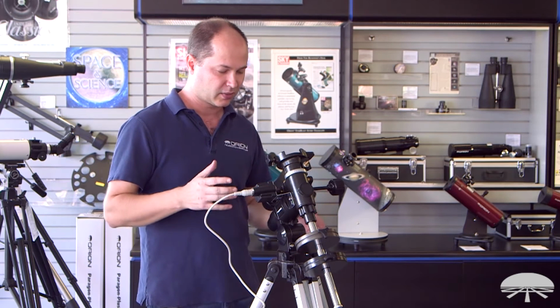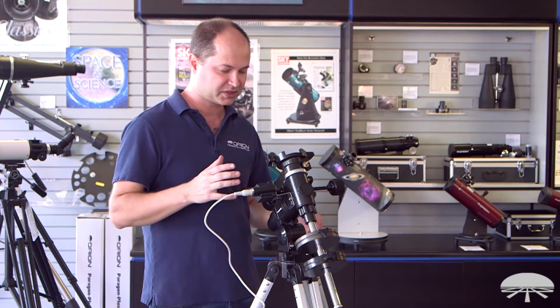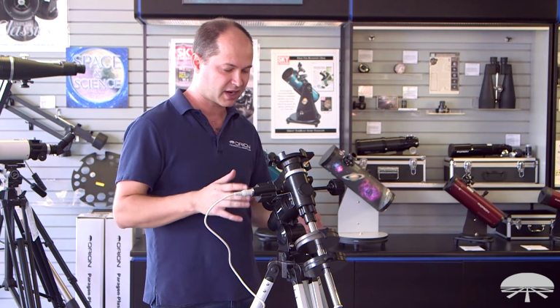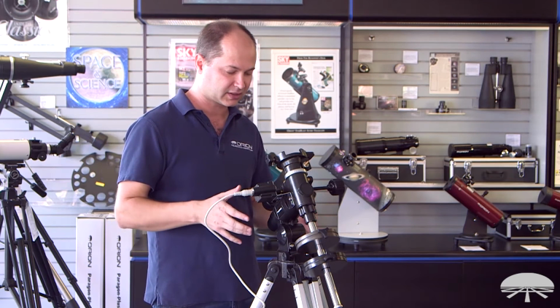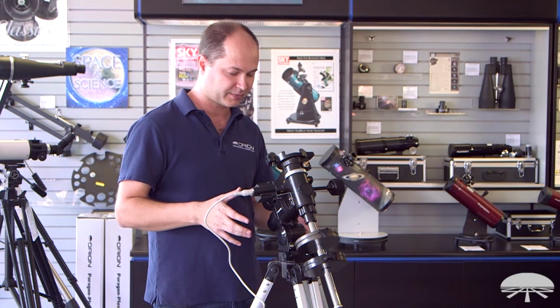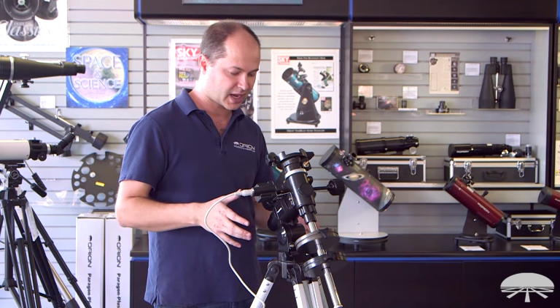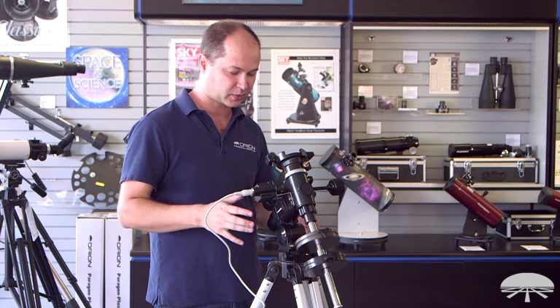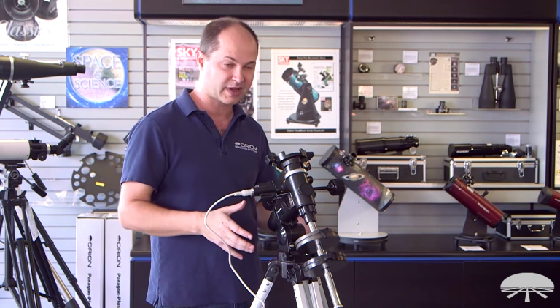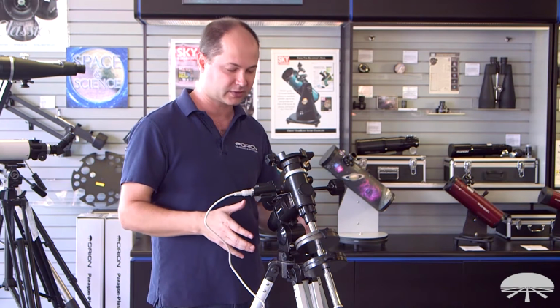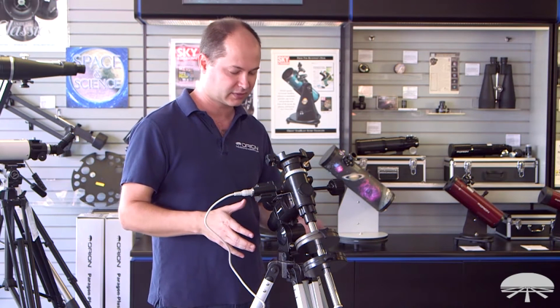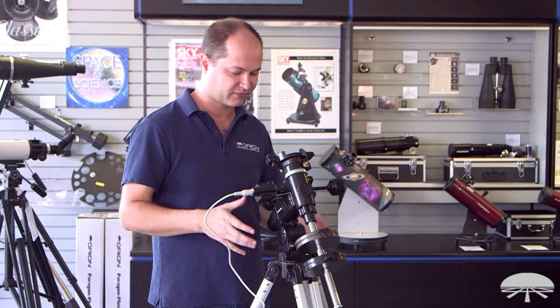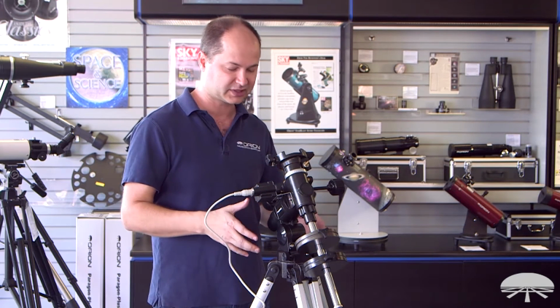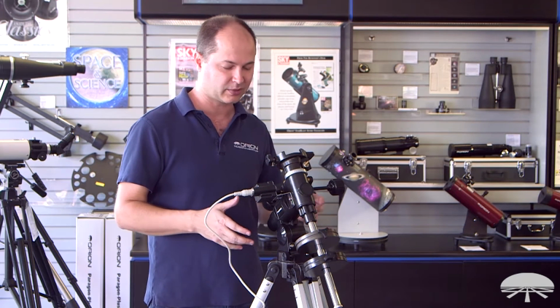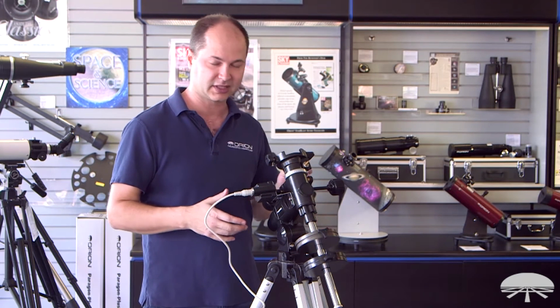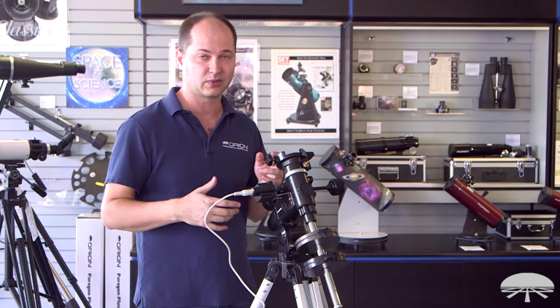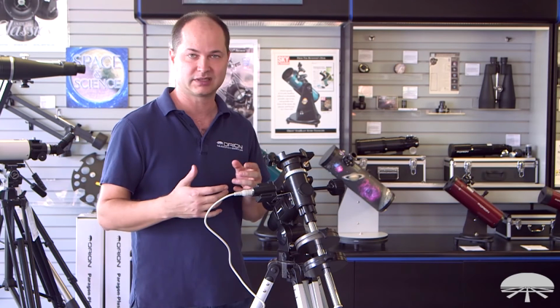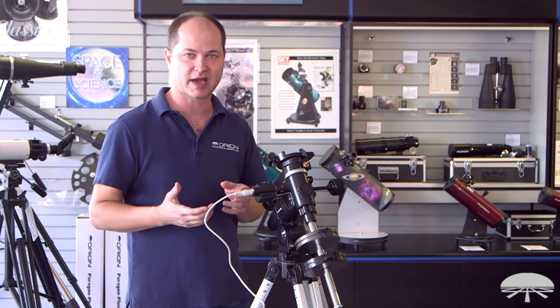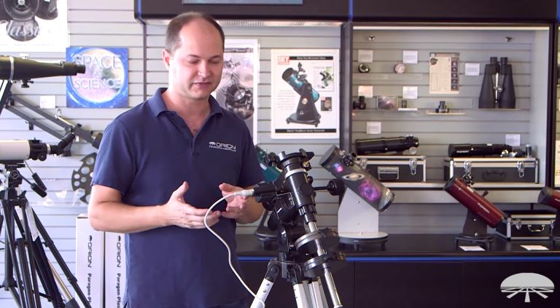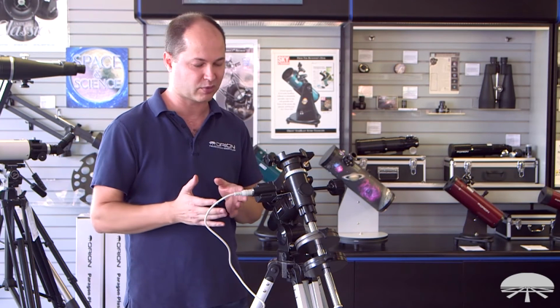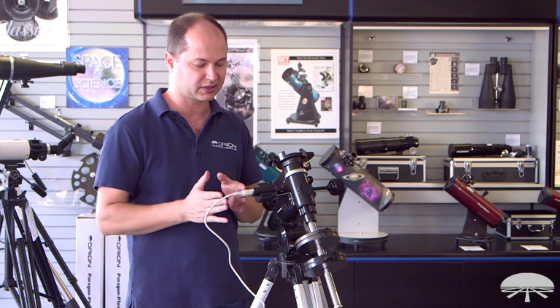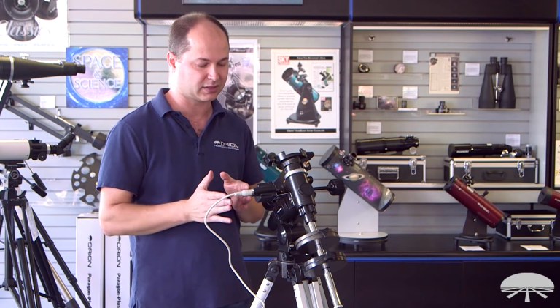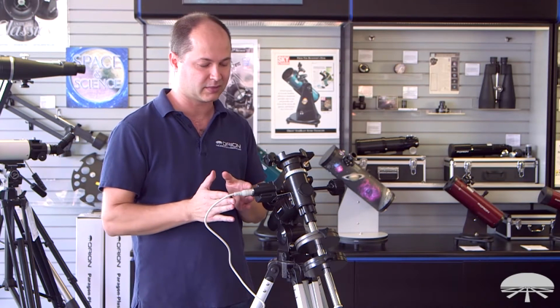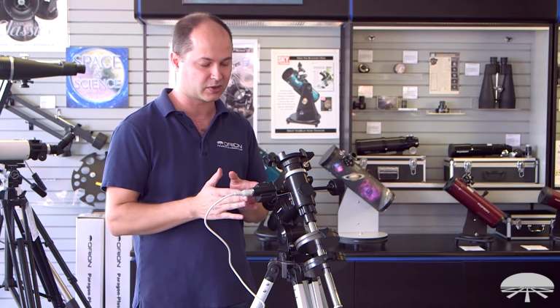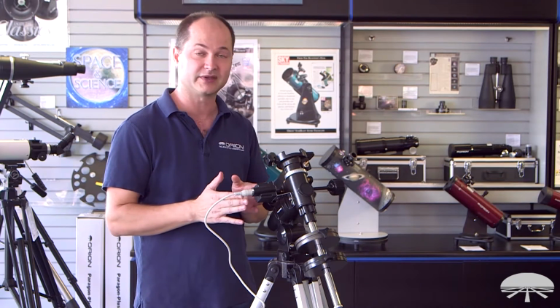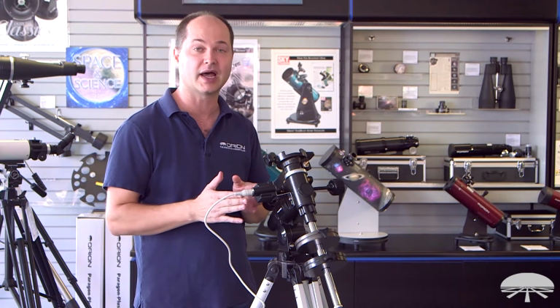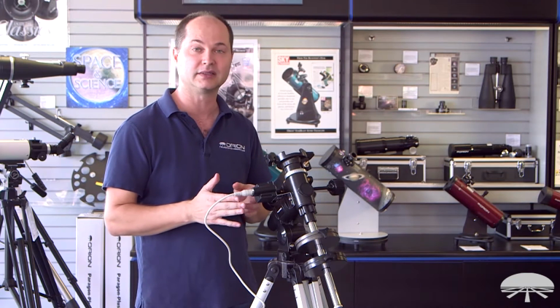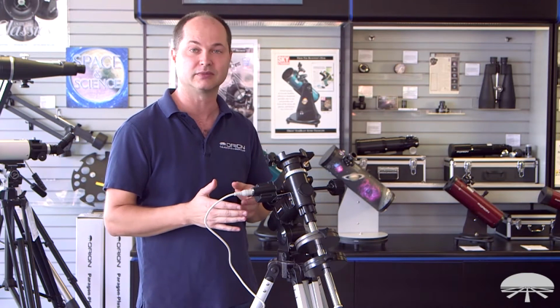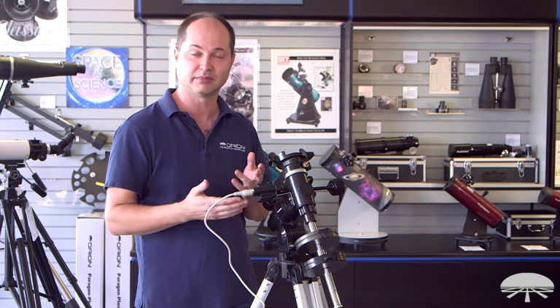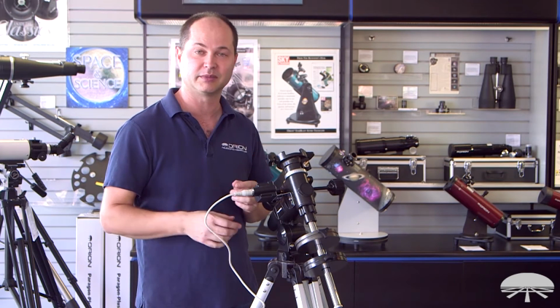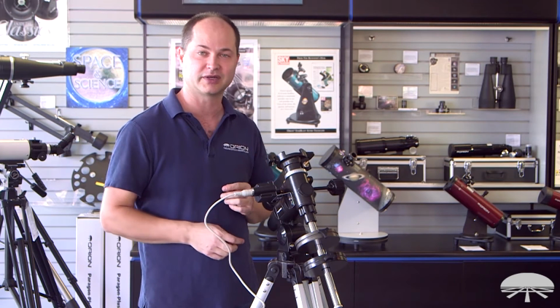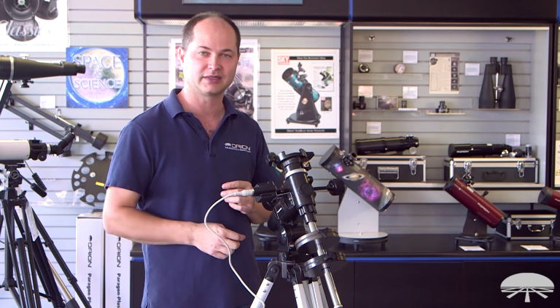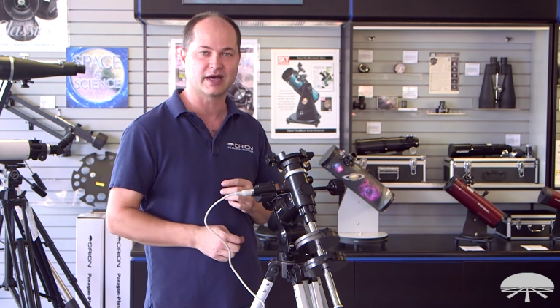Once you've got the equatorial mount fully assembled, it's a really simple matter of just bolting the motor on the side. Let me show you how to do that.